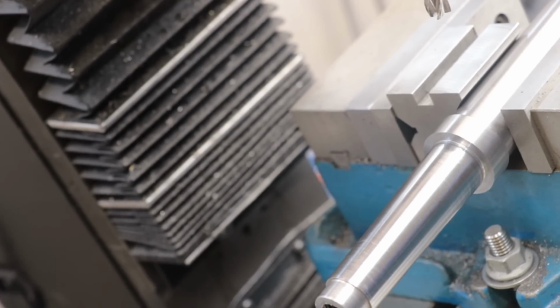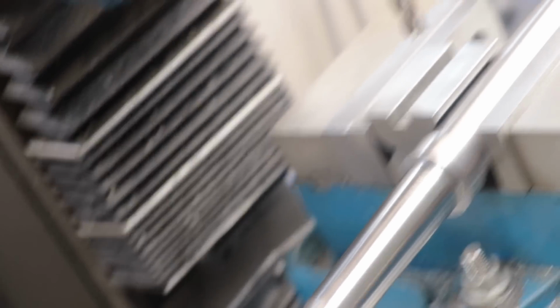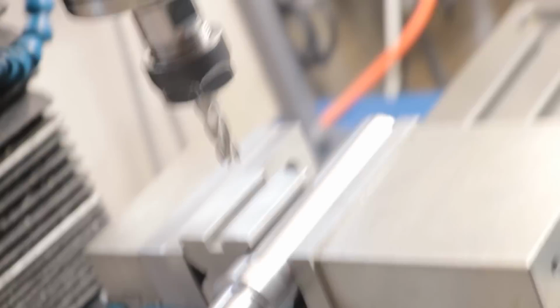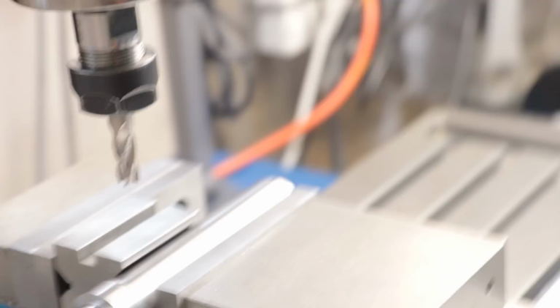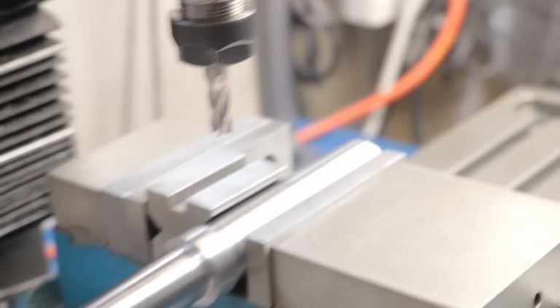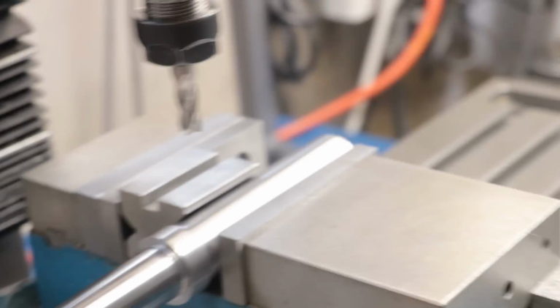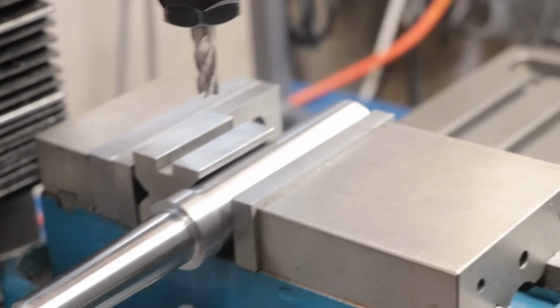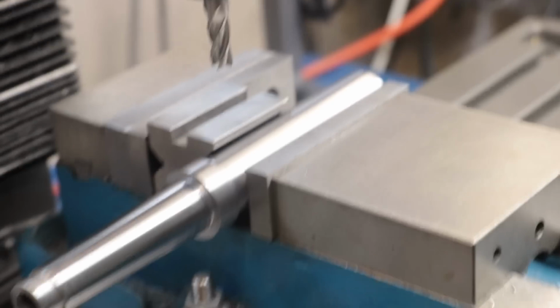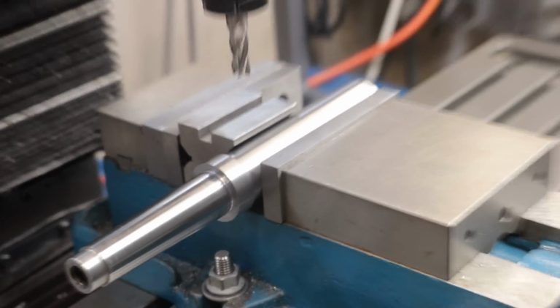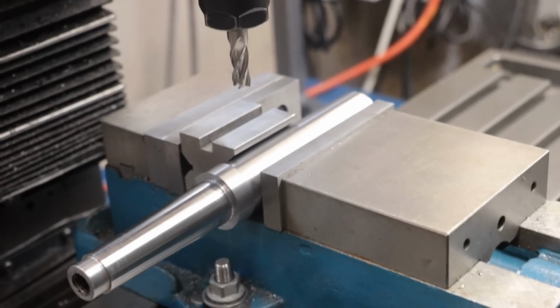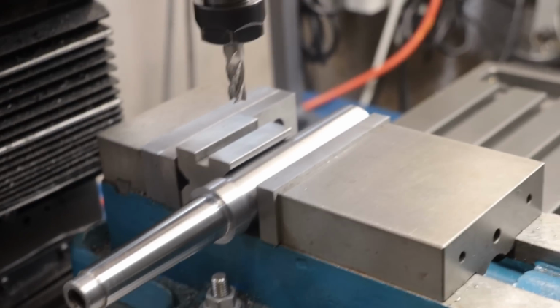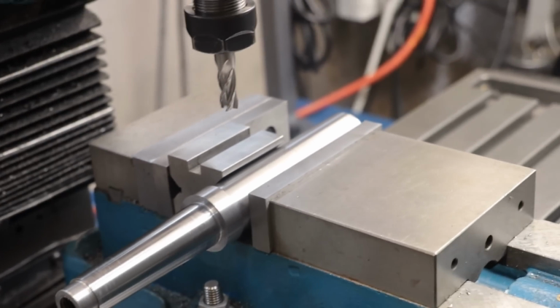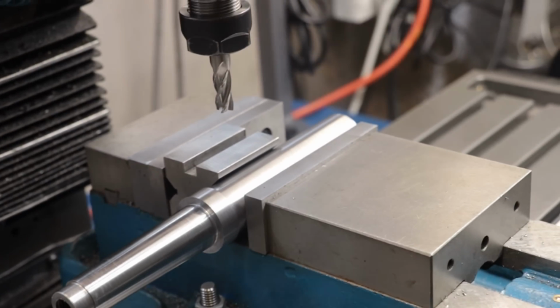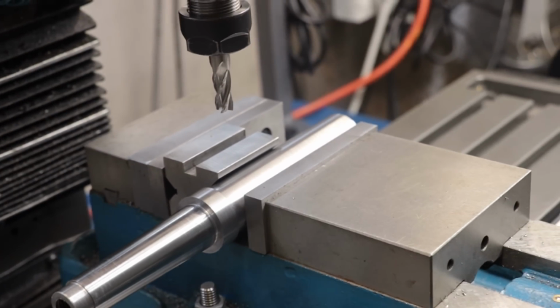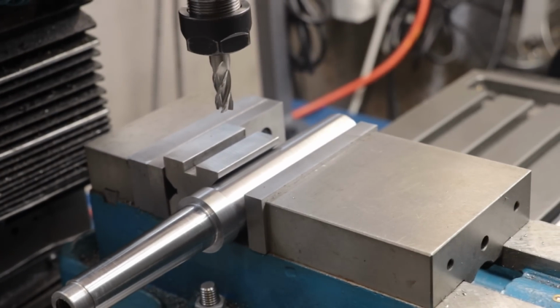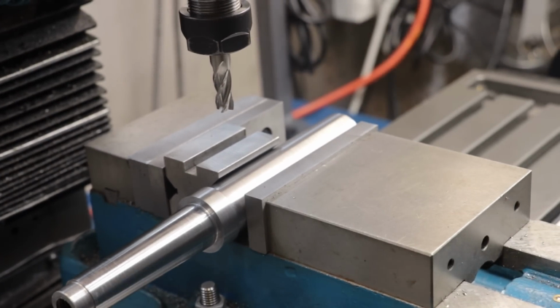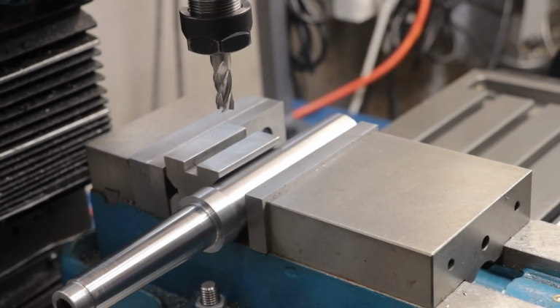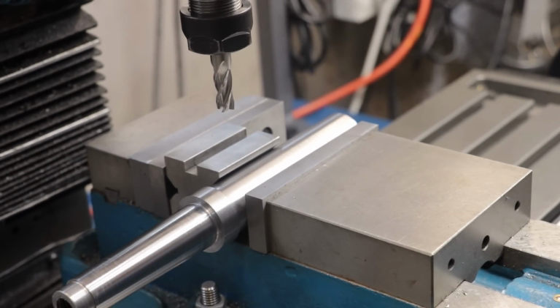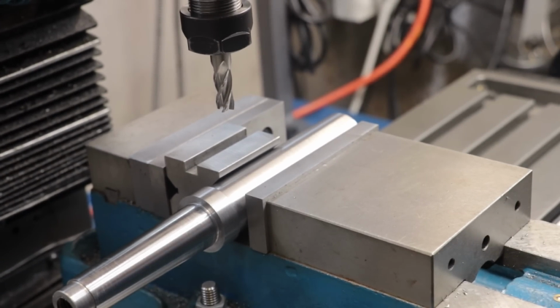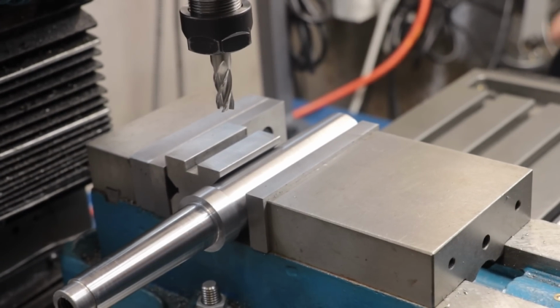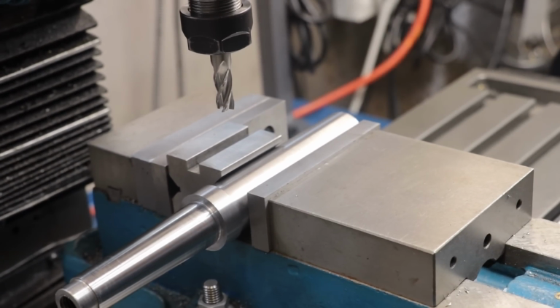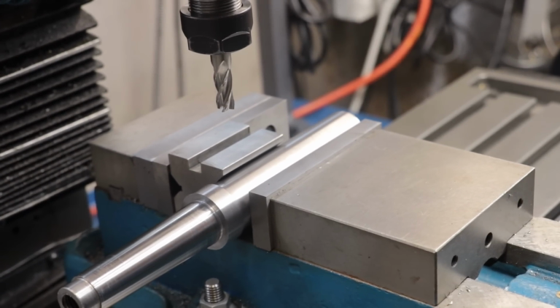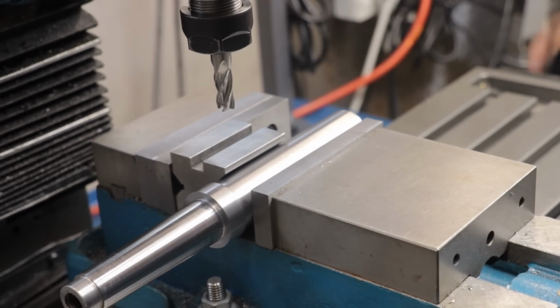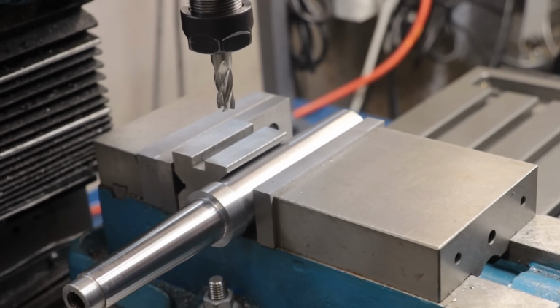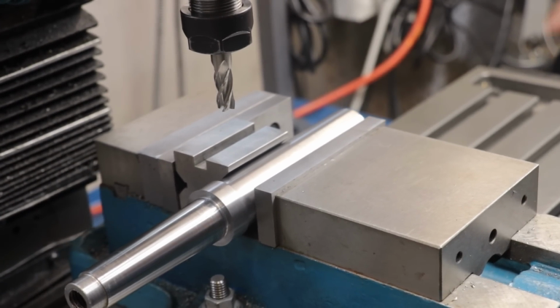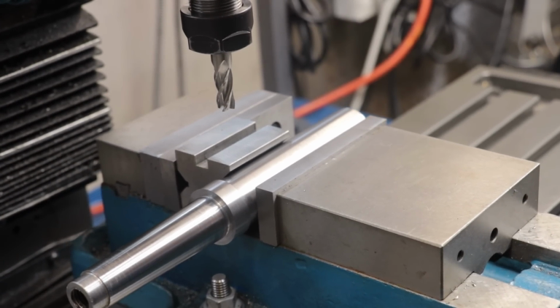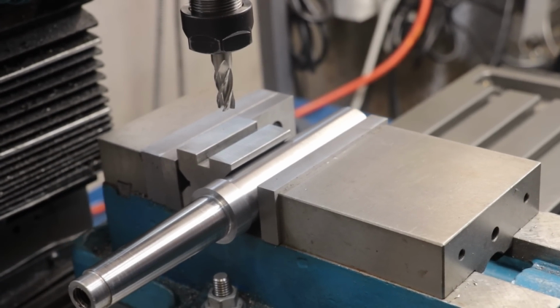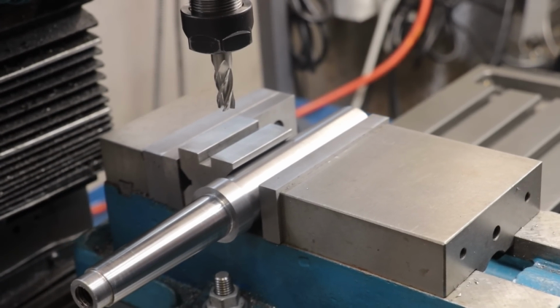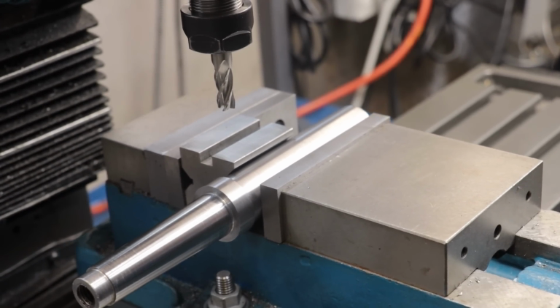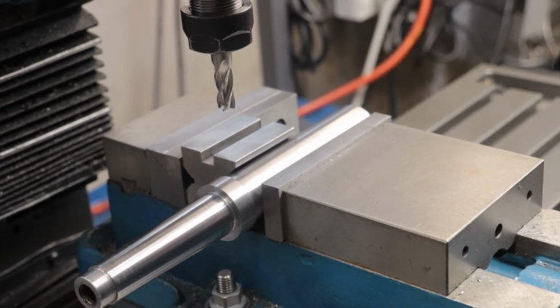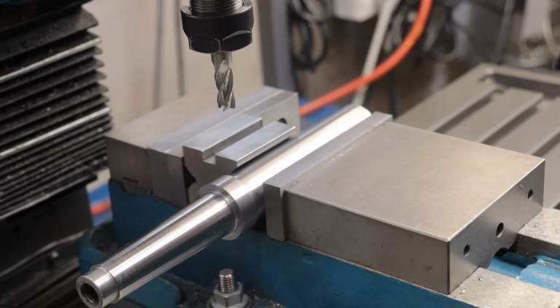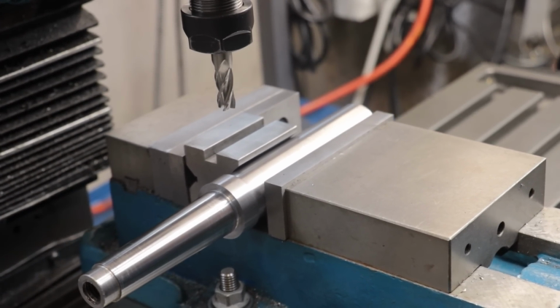With that done, the last thing to do is get it in the mill and get two flats cut so I can hold the thing in the bench vise.